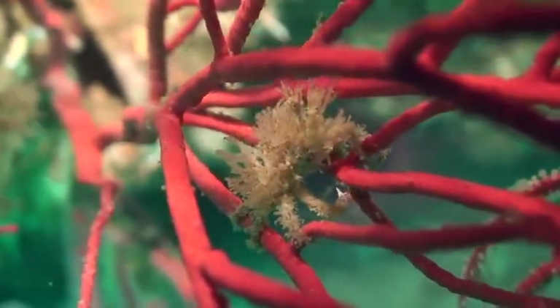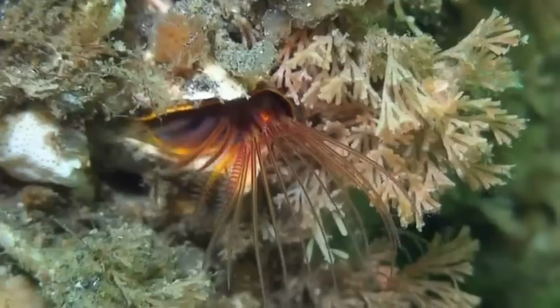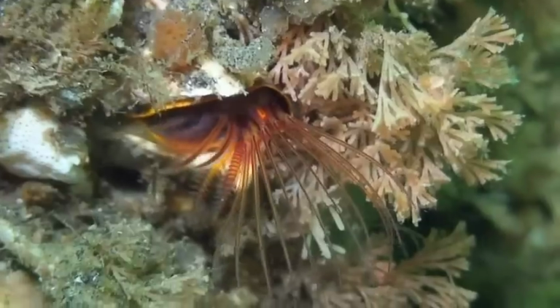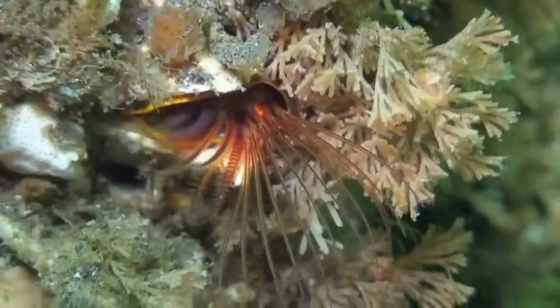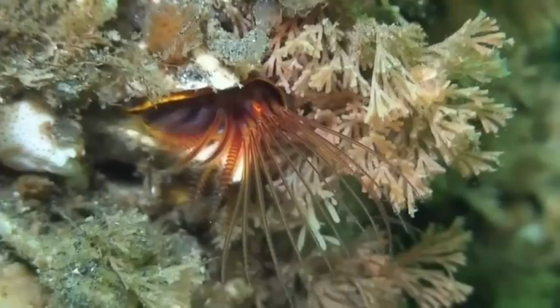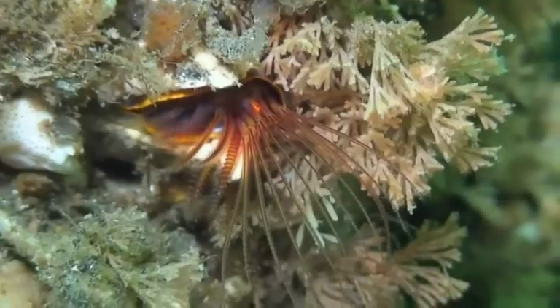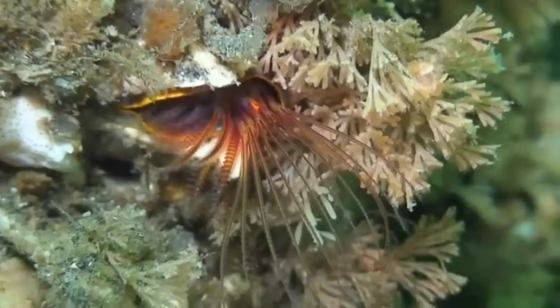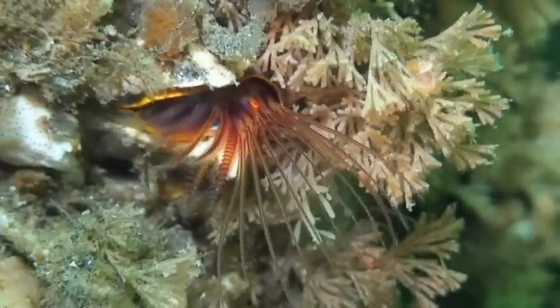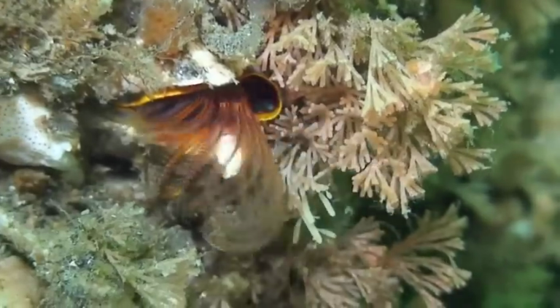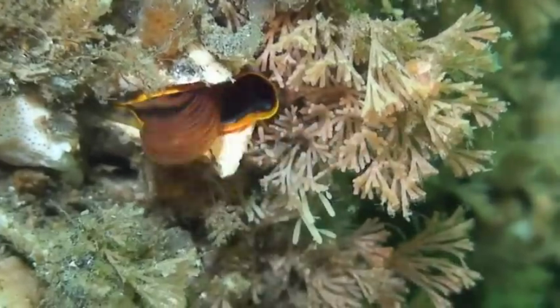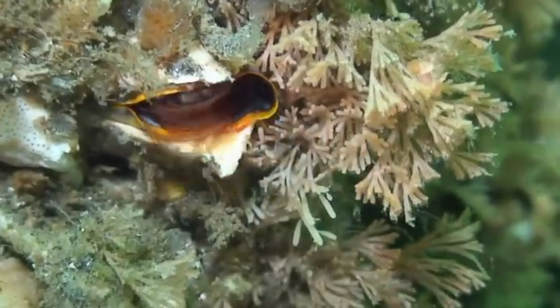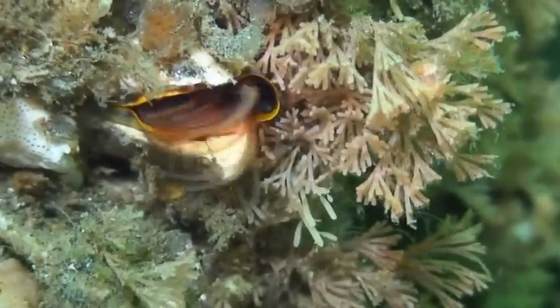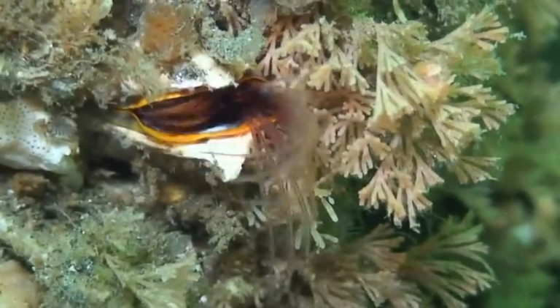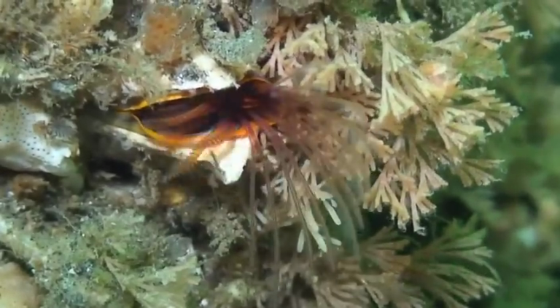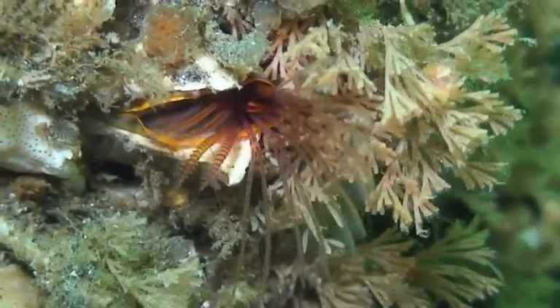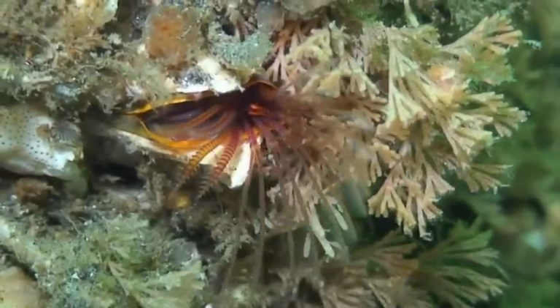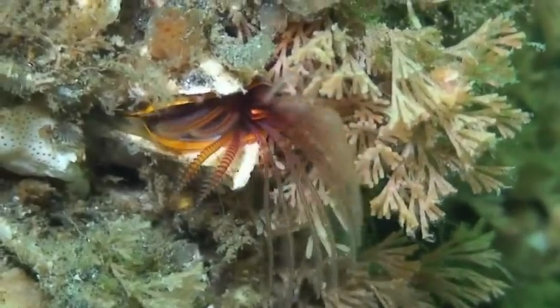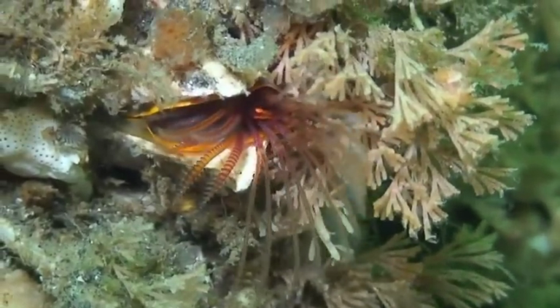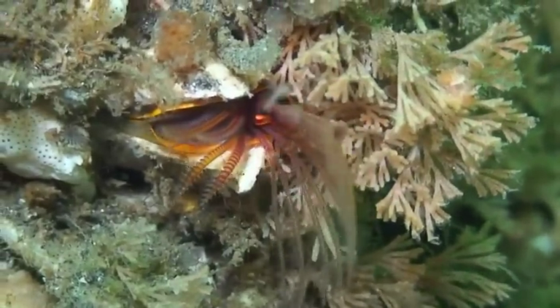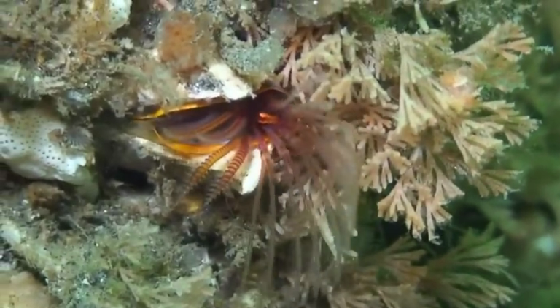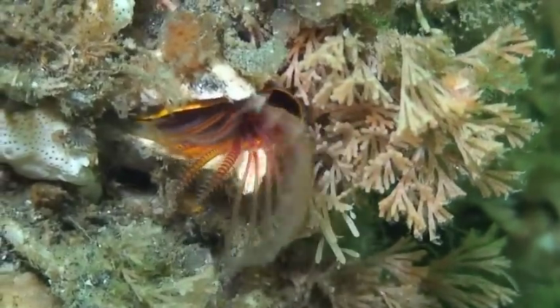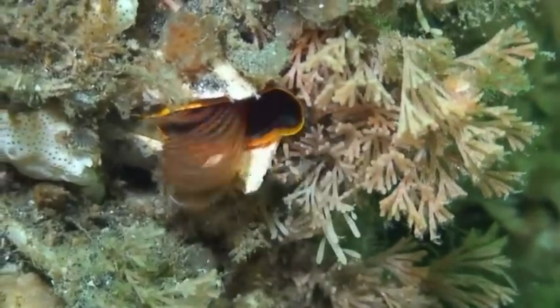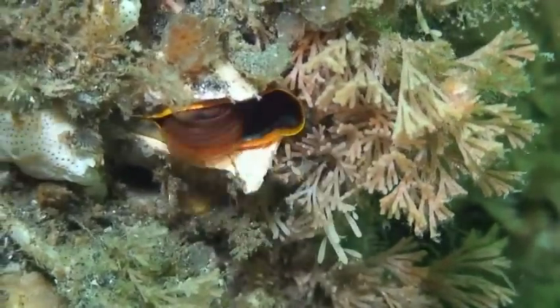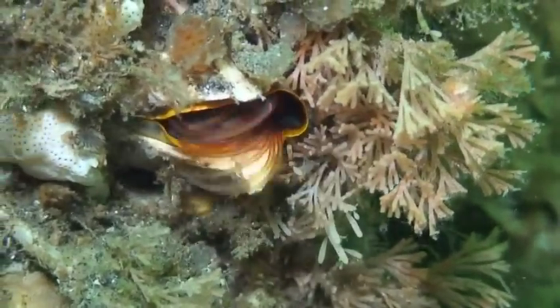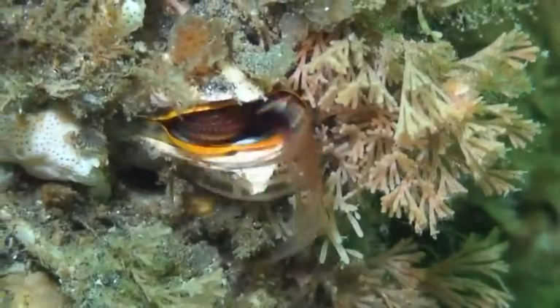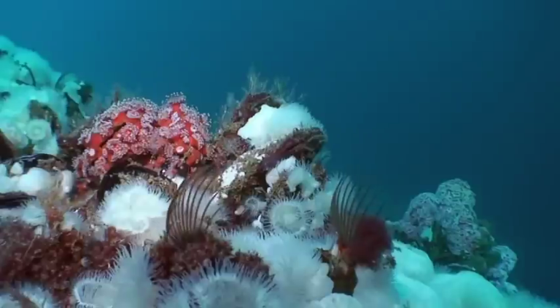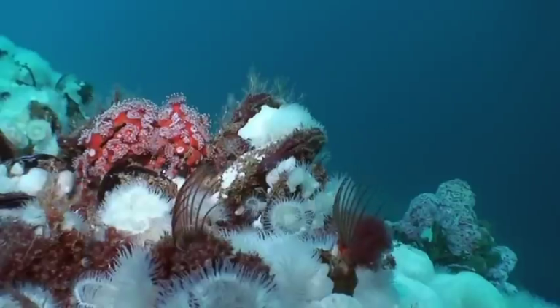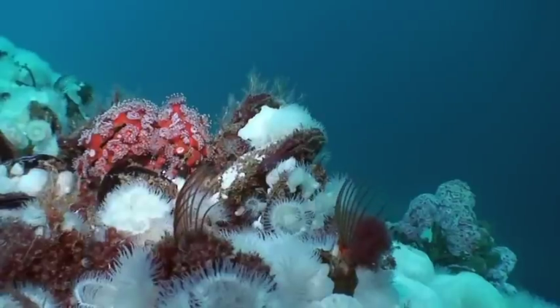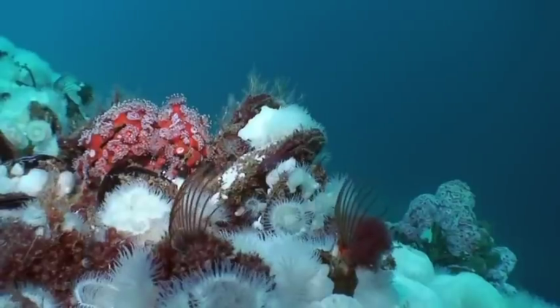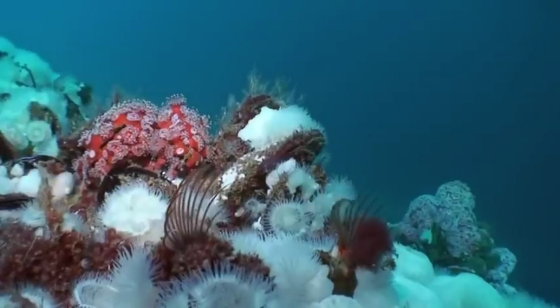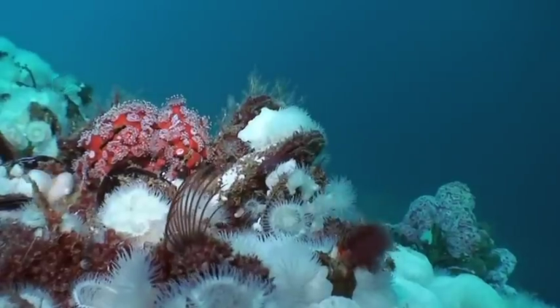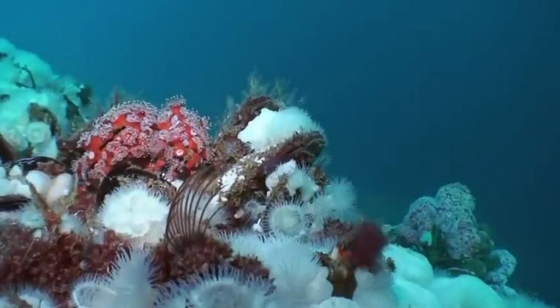Barnacles are encrusting crustaceans, catching comestibles from the water column with feathery cirri.